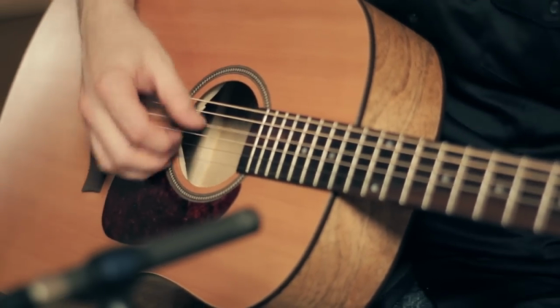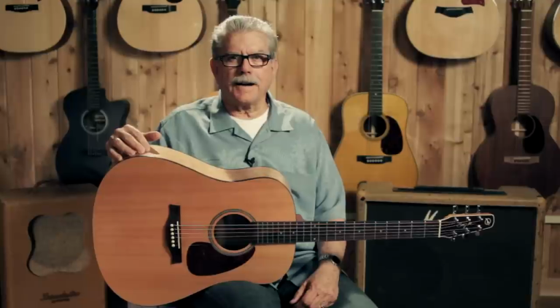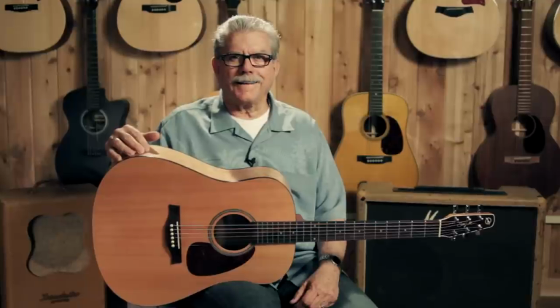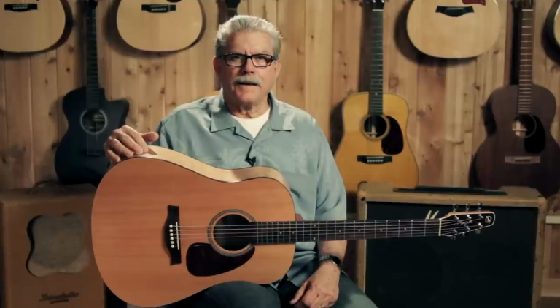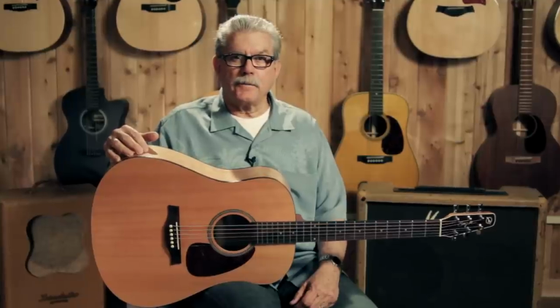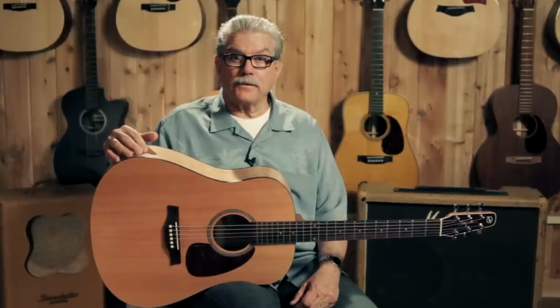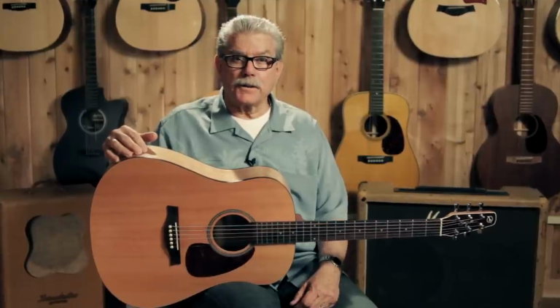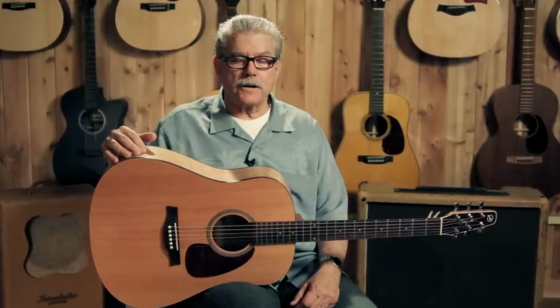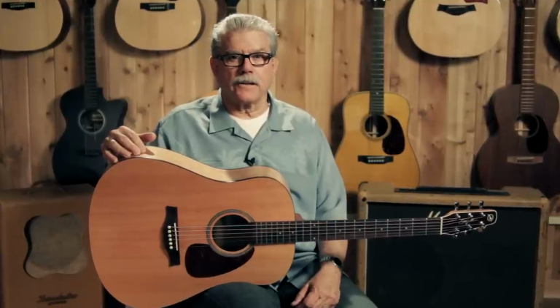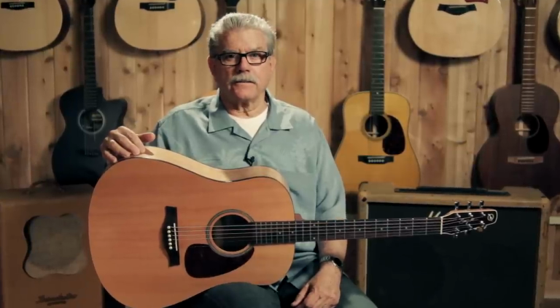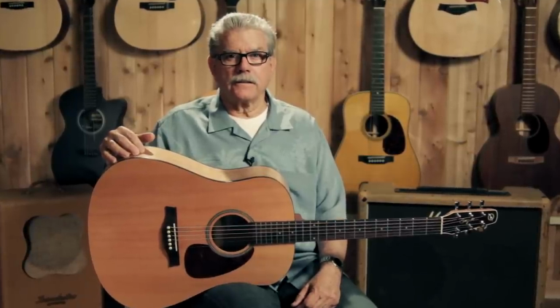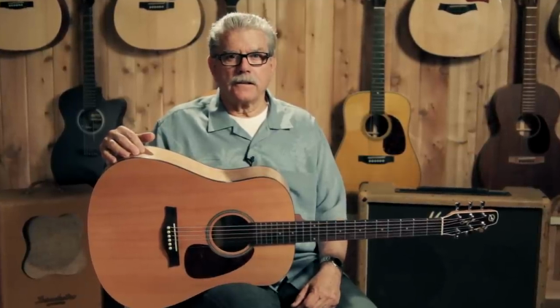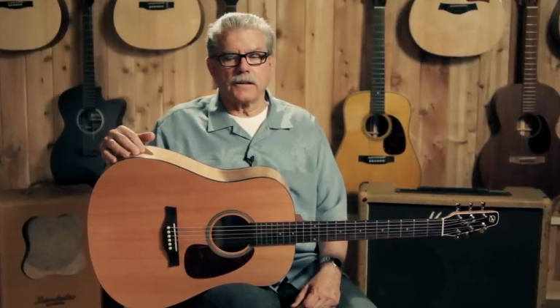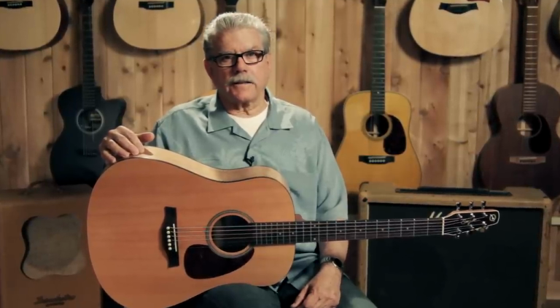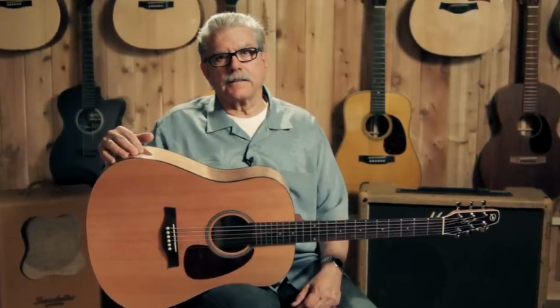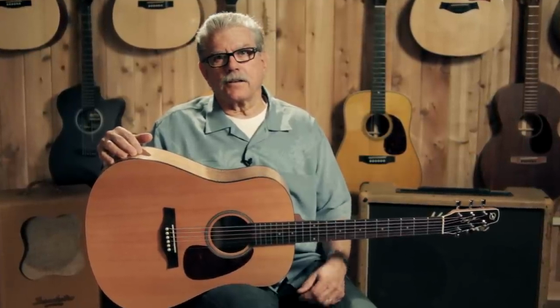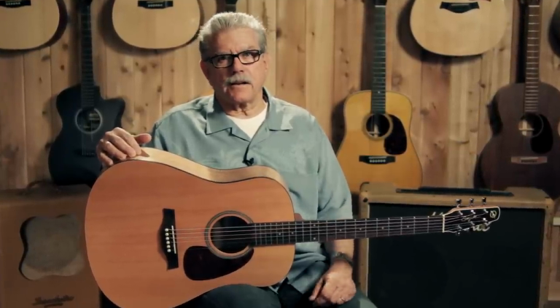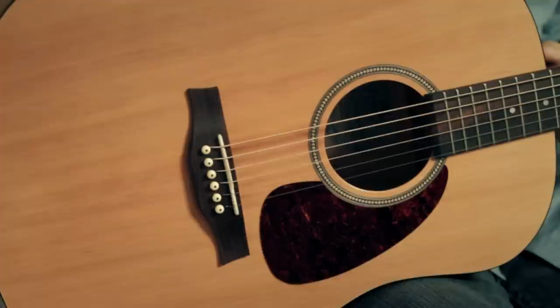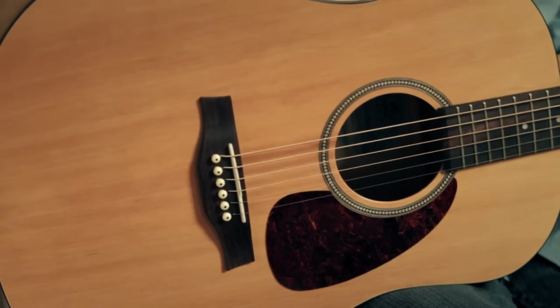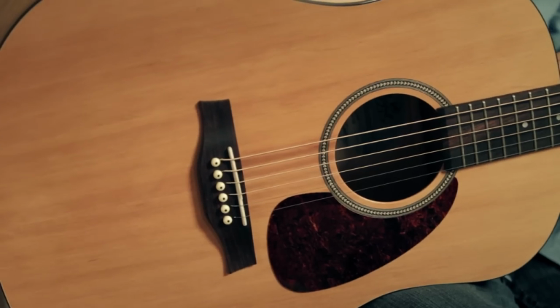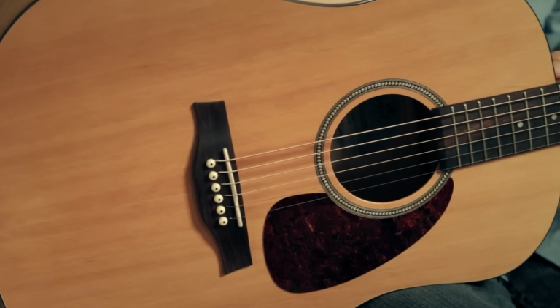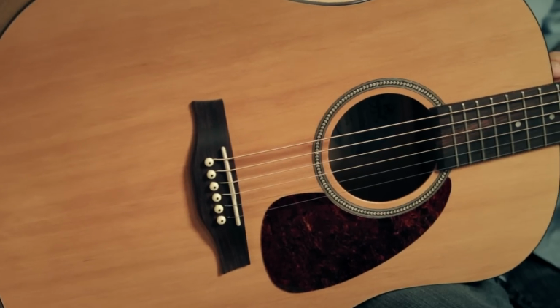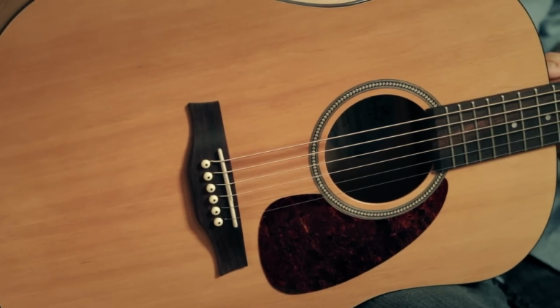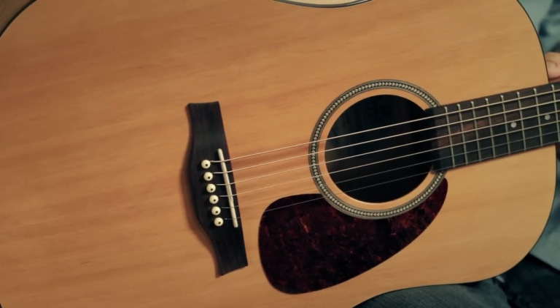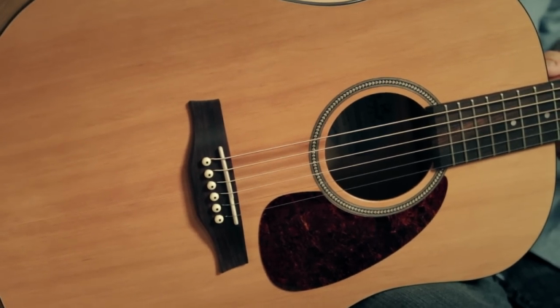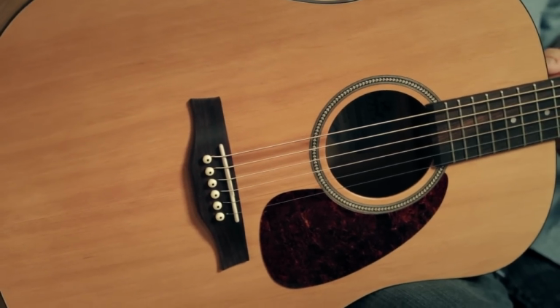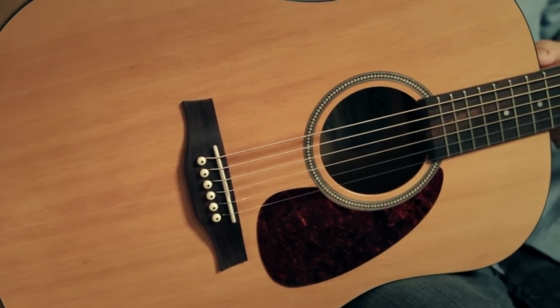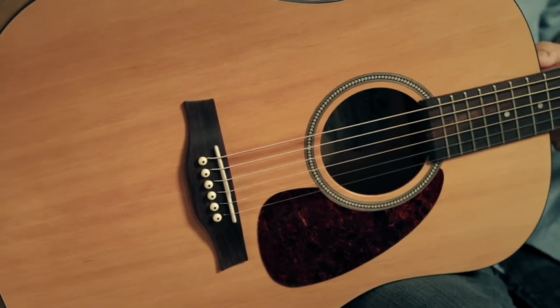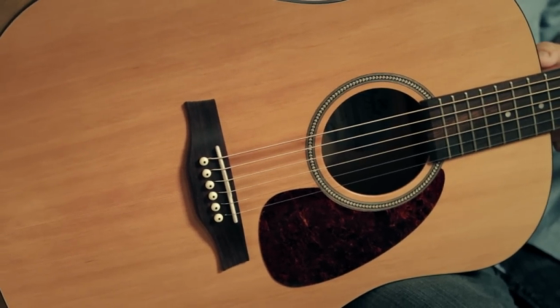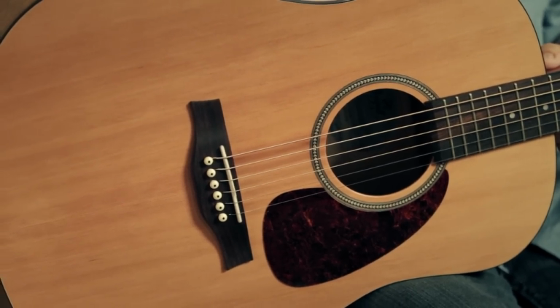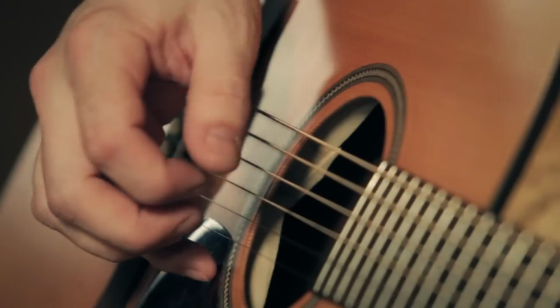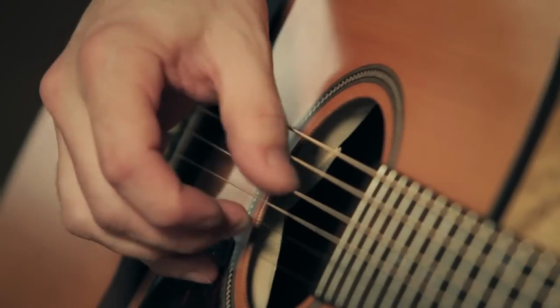Hi, I'm Bill from Guitar Center. Today I'd like to tell you about a phenomenal guitar. This is the Seagull S6 Dreadnought.